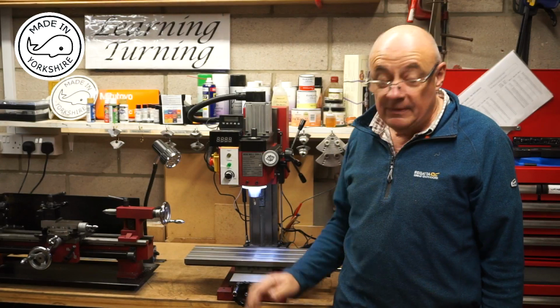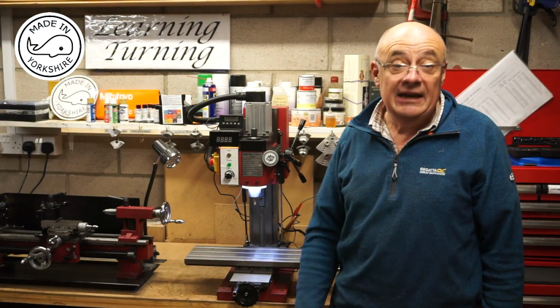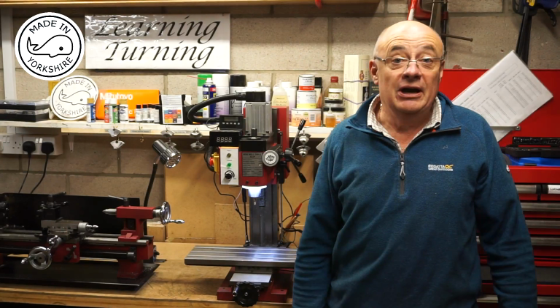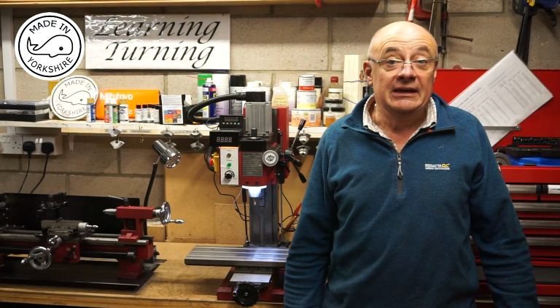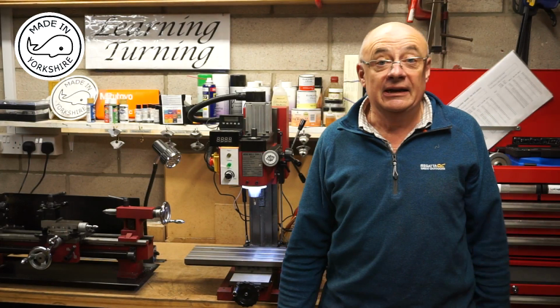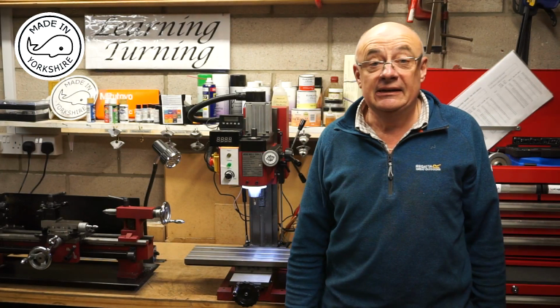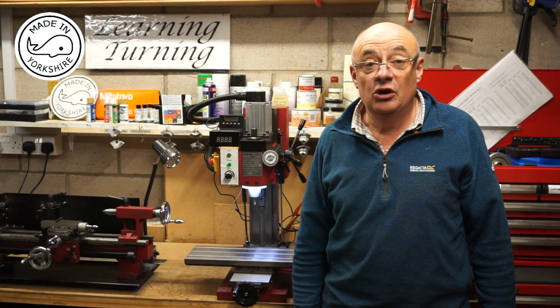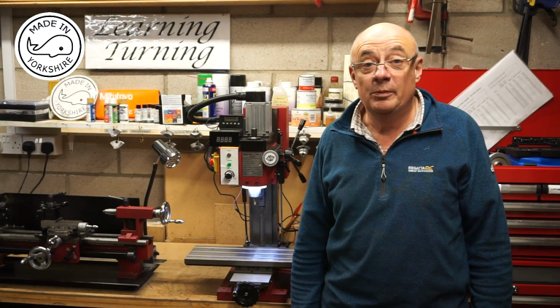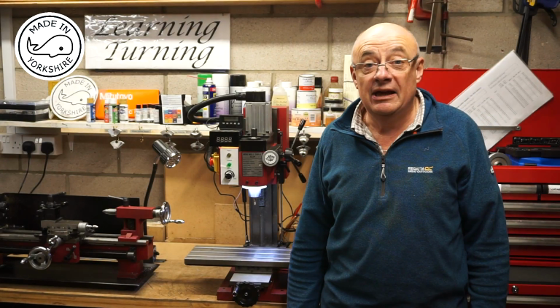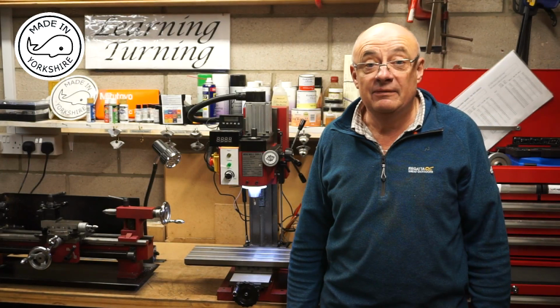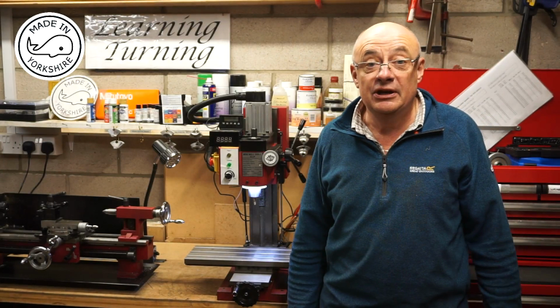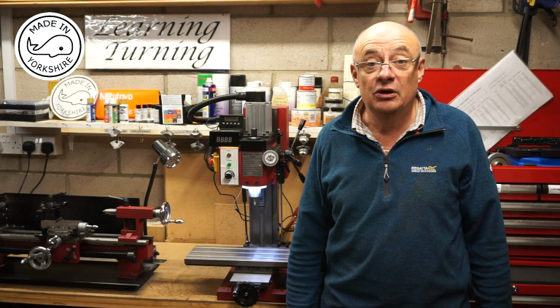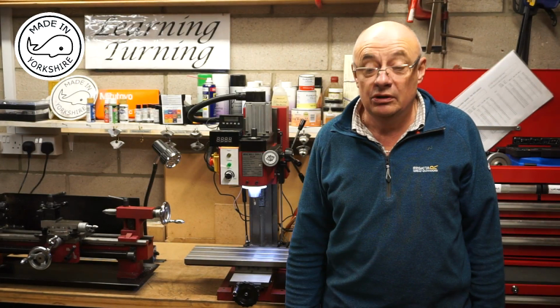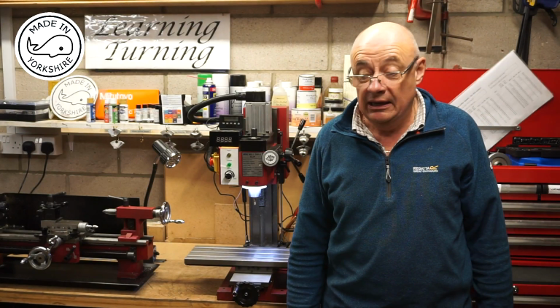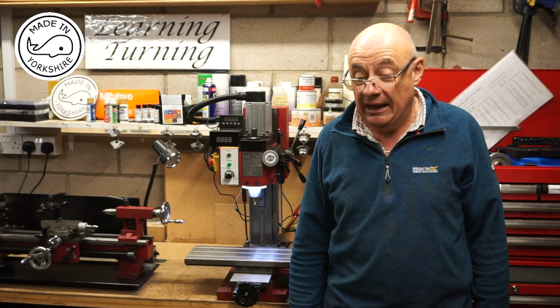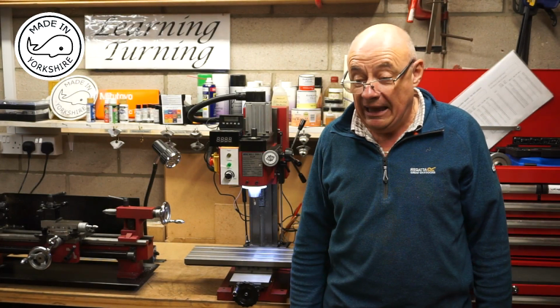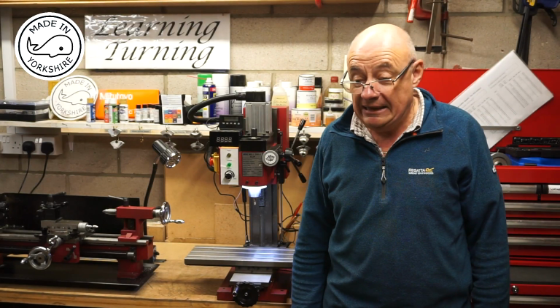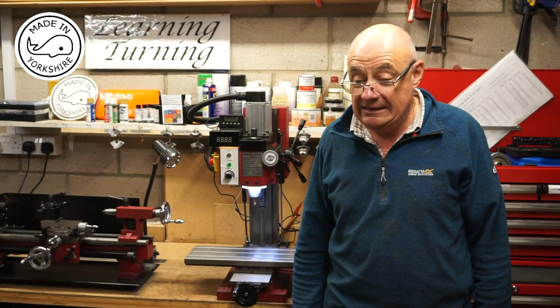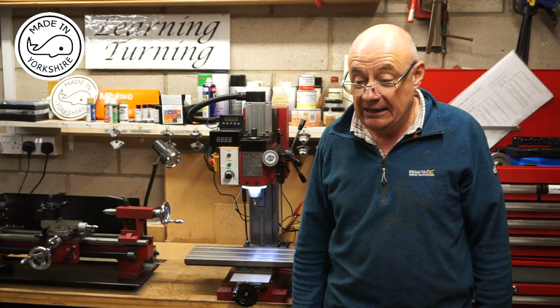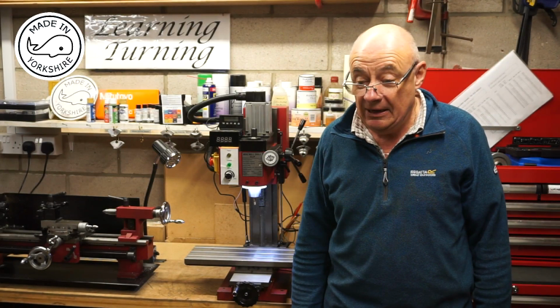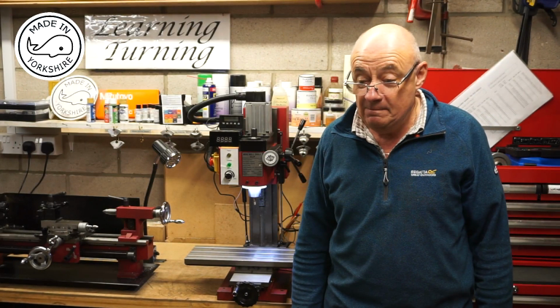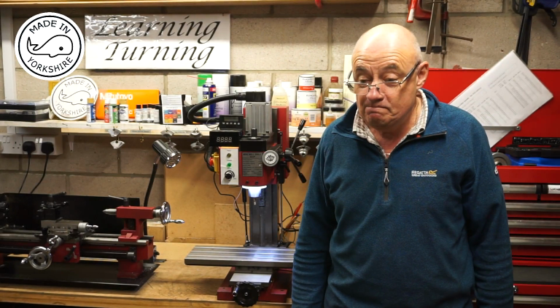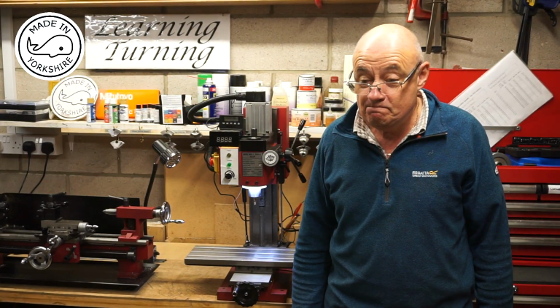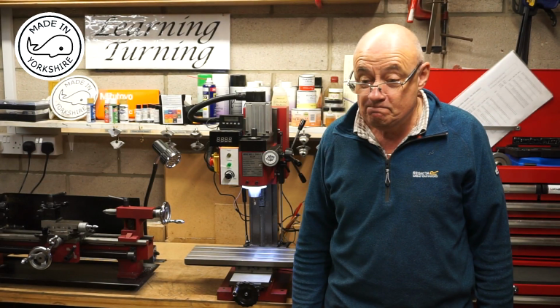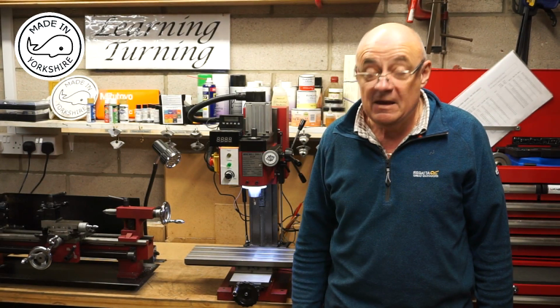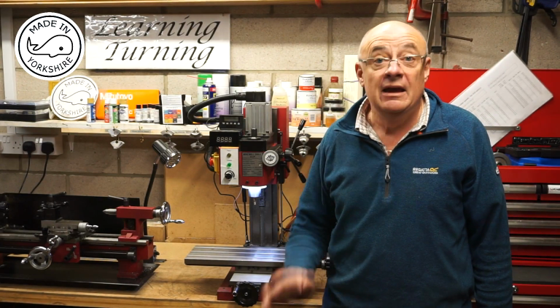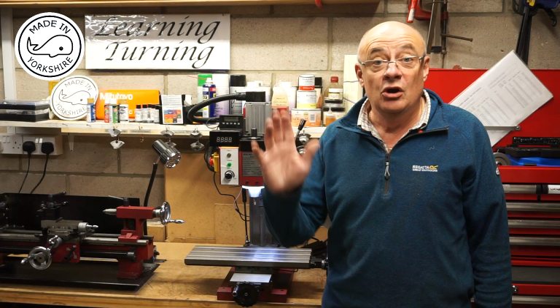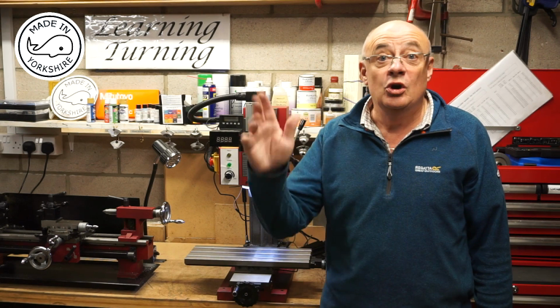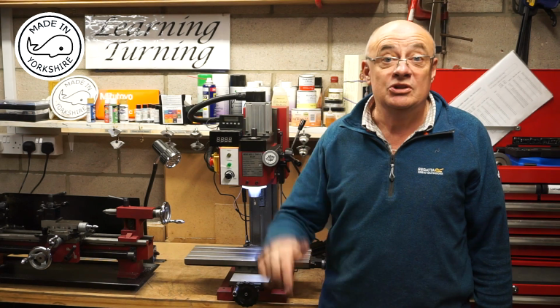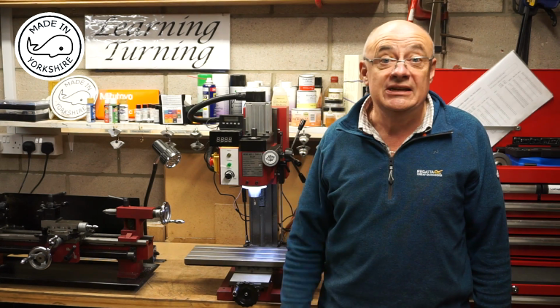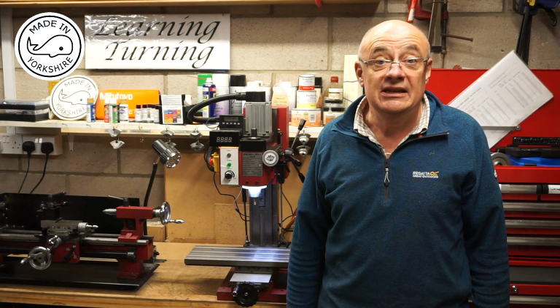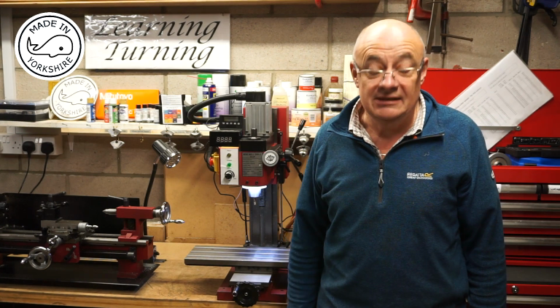Anyway, I hope you like the video and hope to see you later.